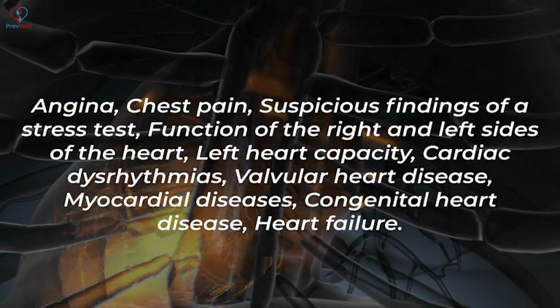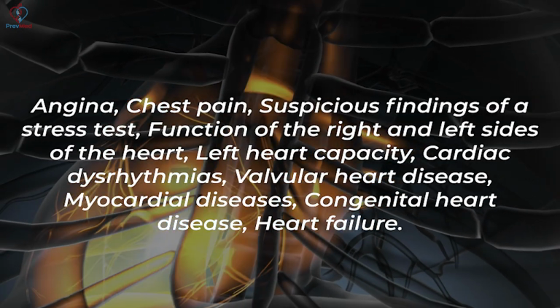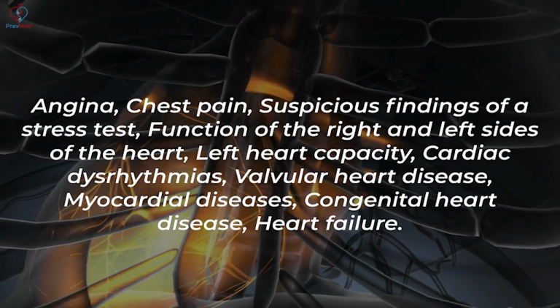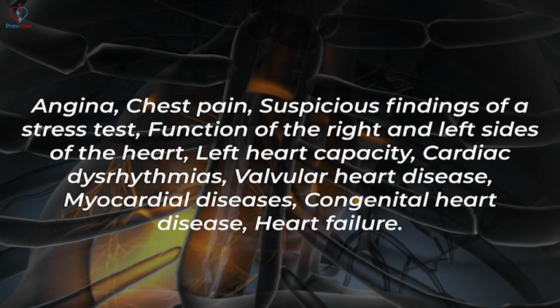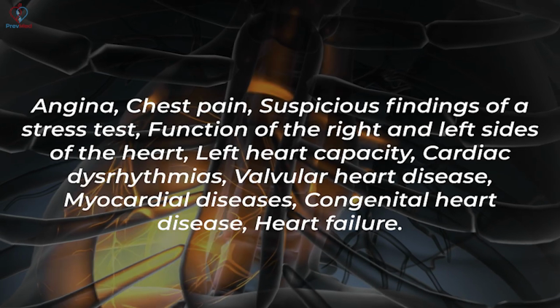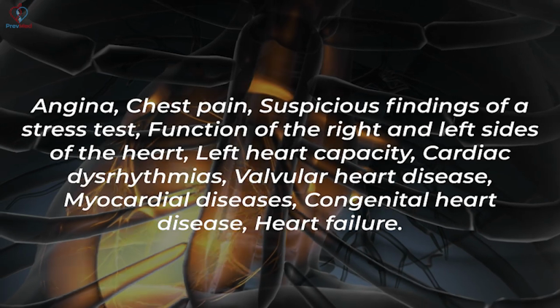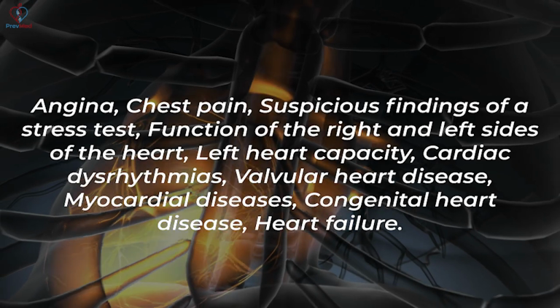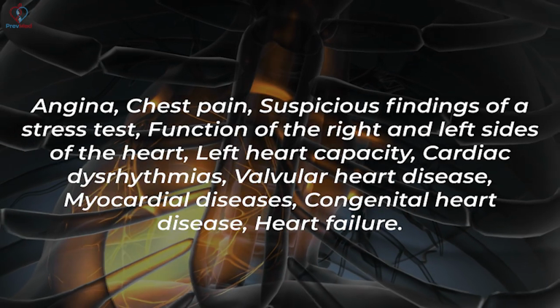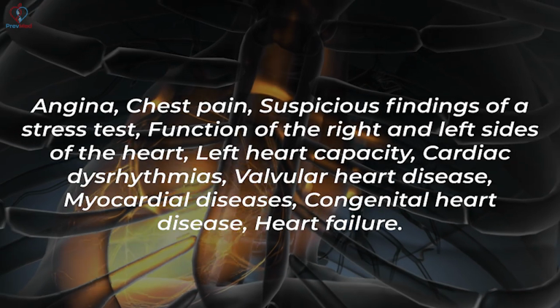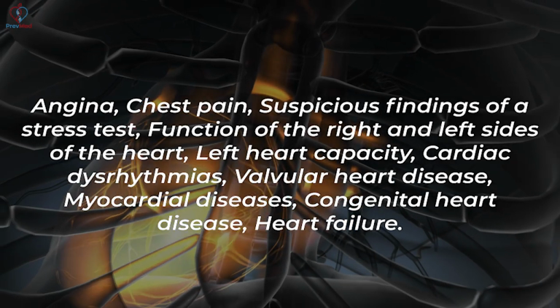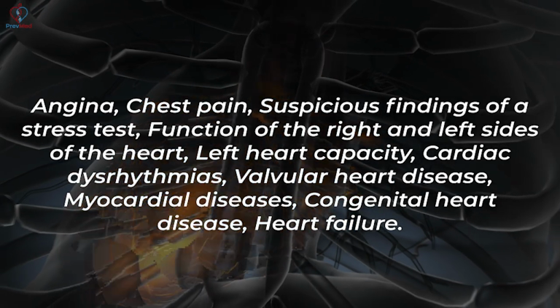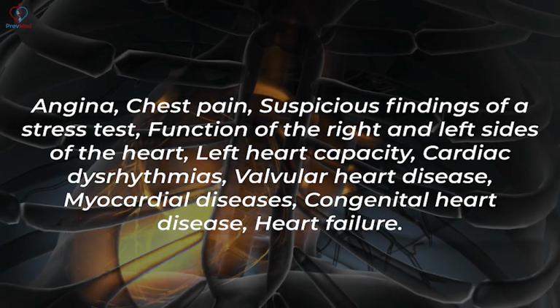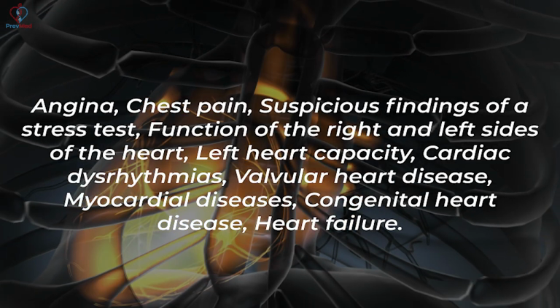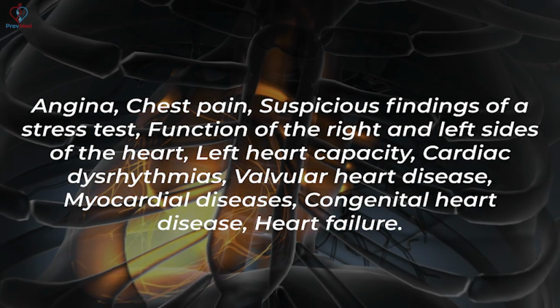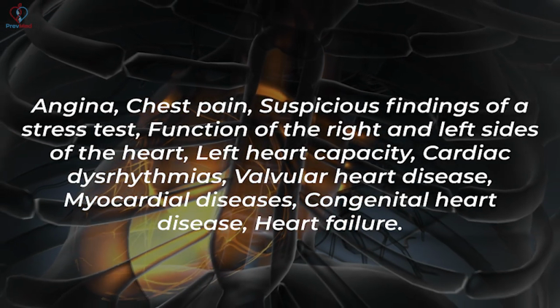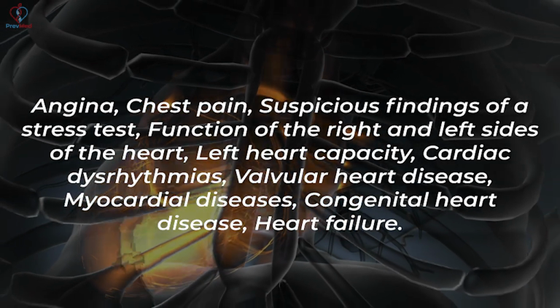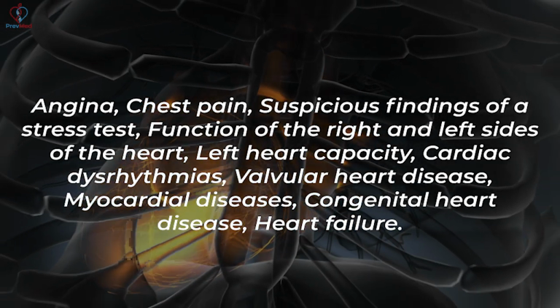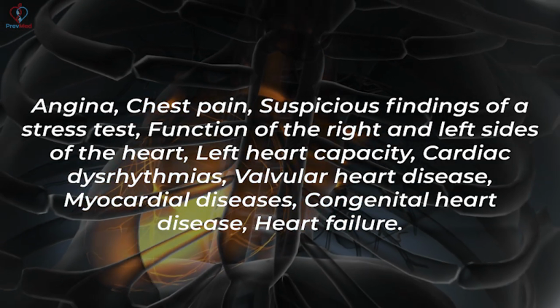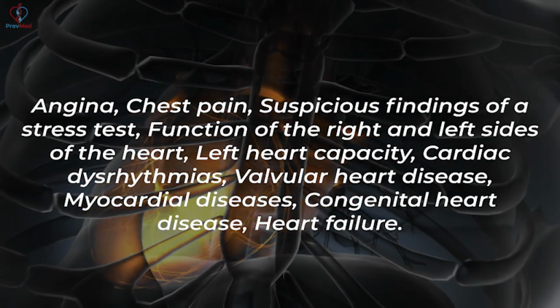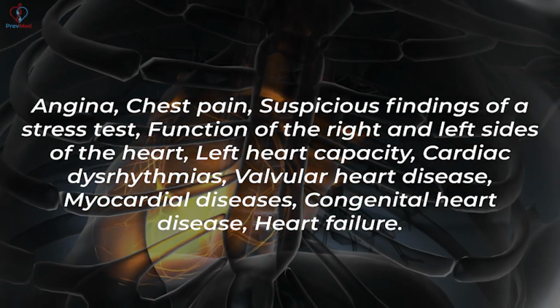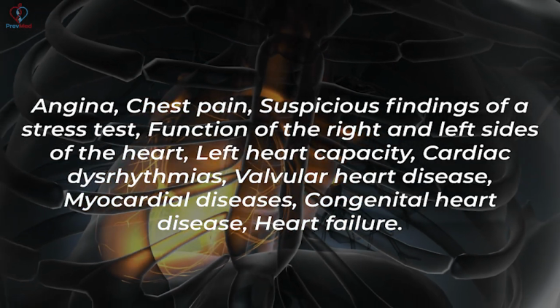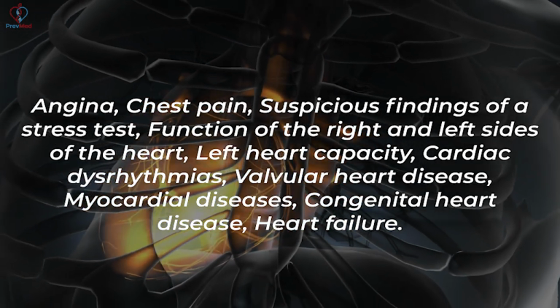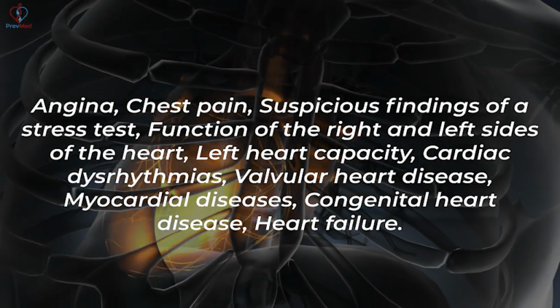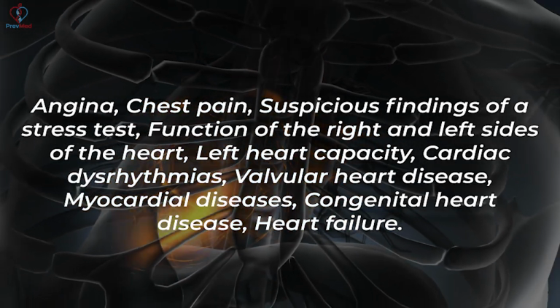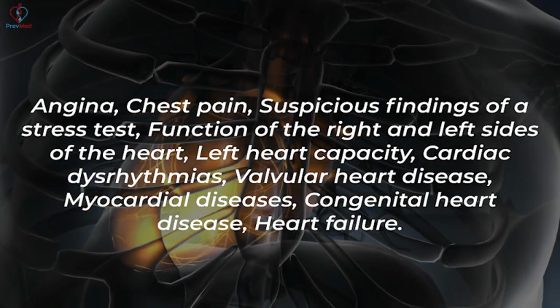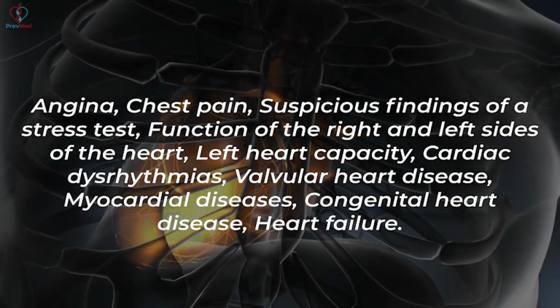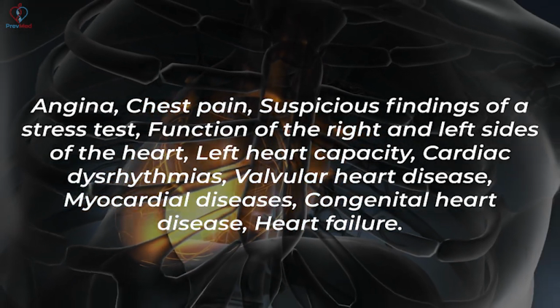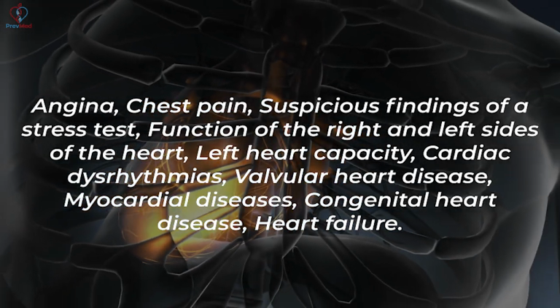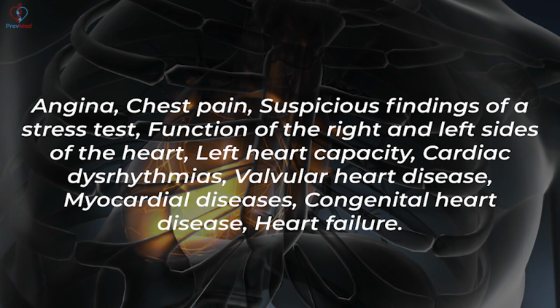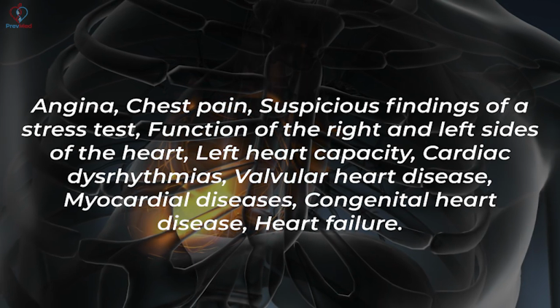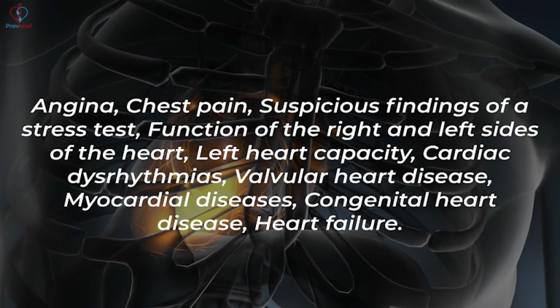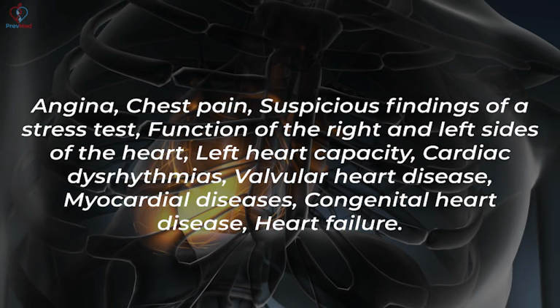Other indications include evaluating the function of the right and left sides of the heart, left heart capacity, cardiac dysrhythmias, and valvular heart disease.